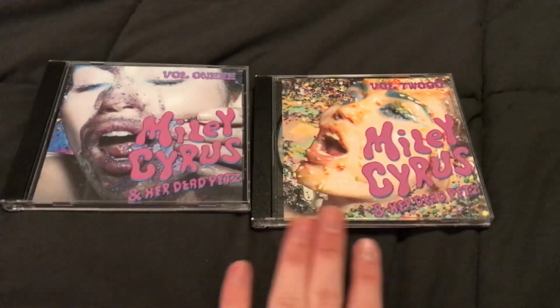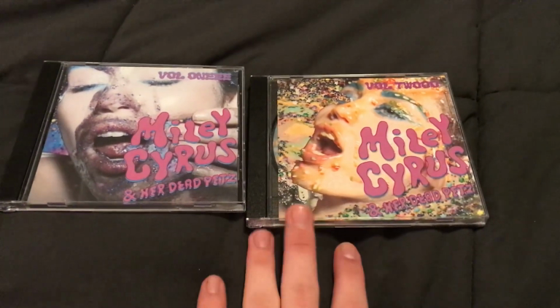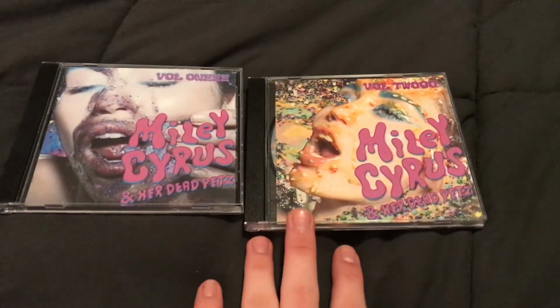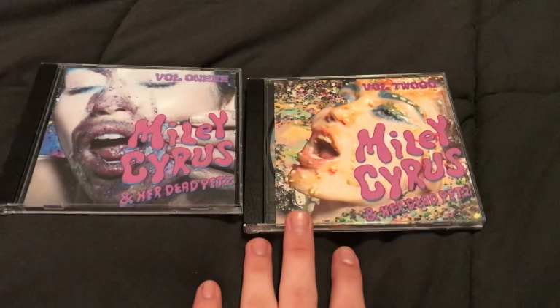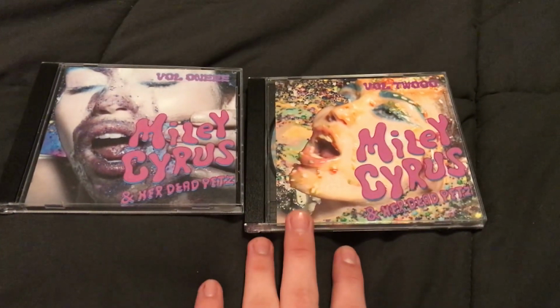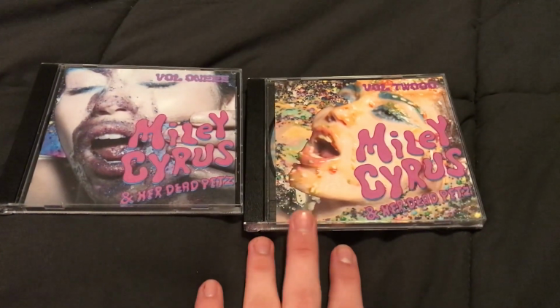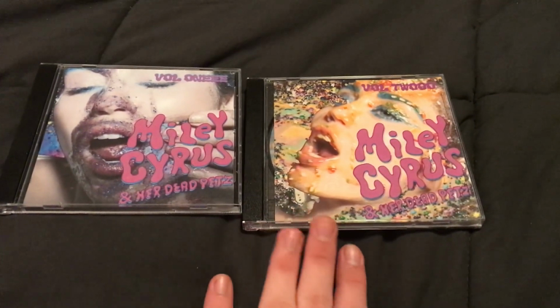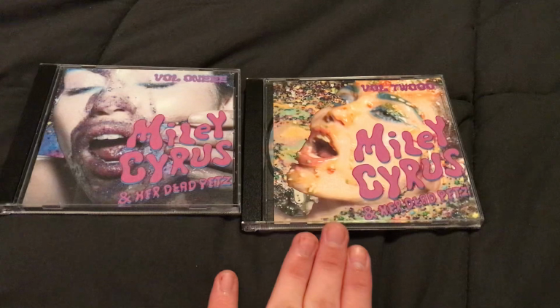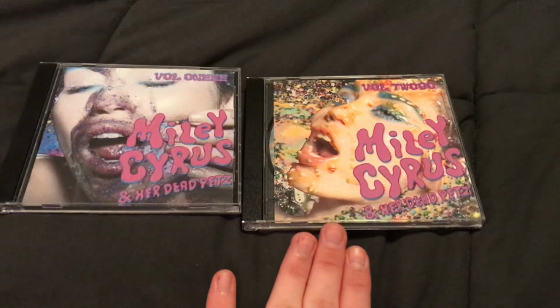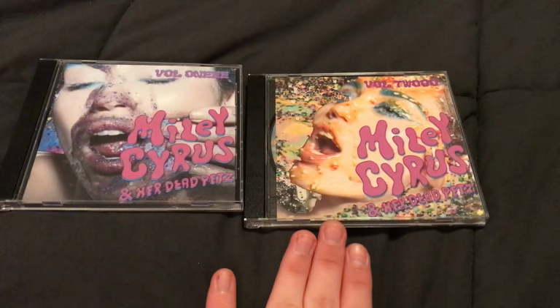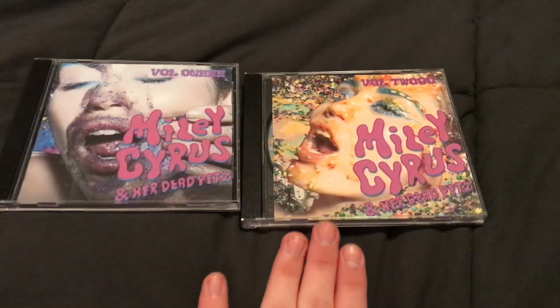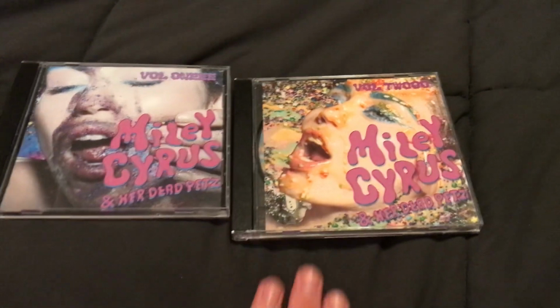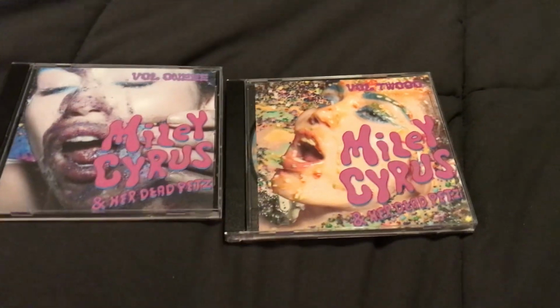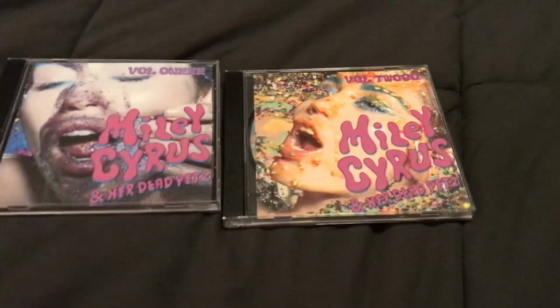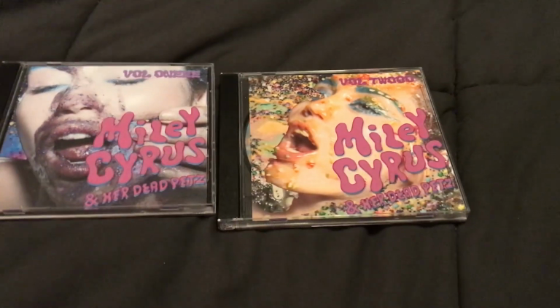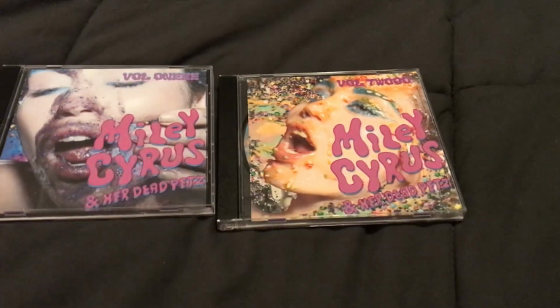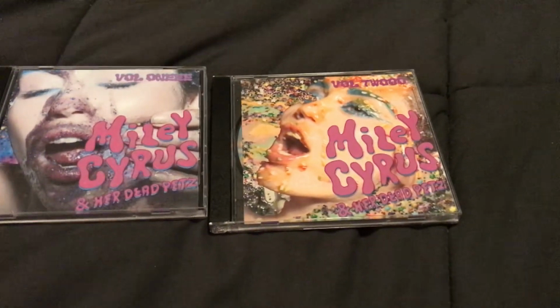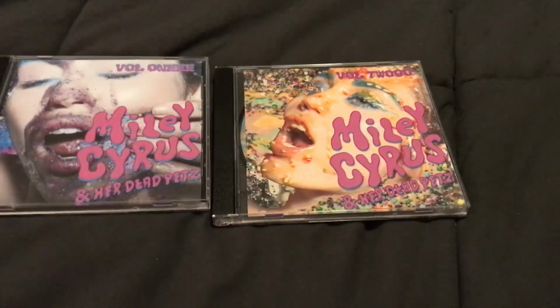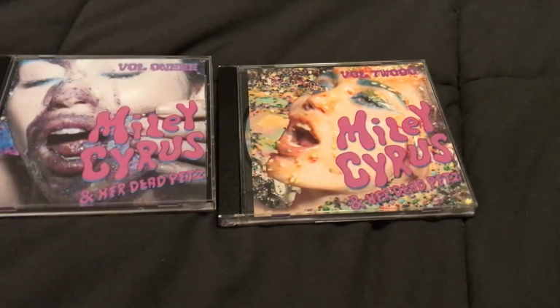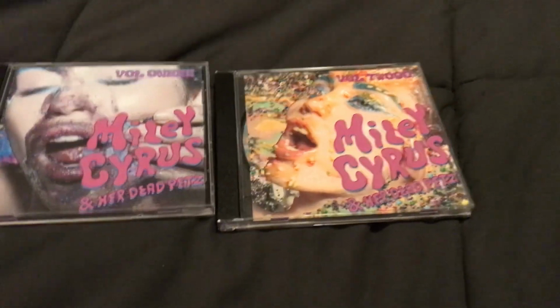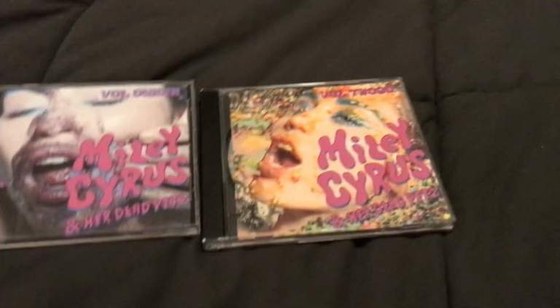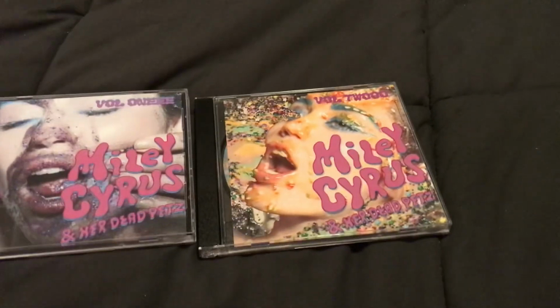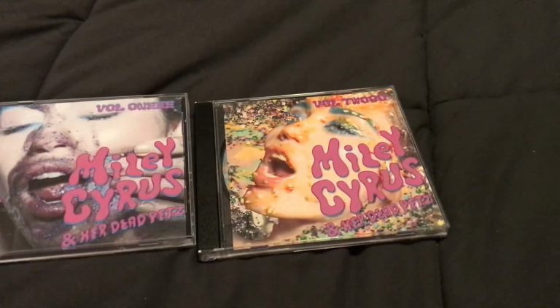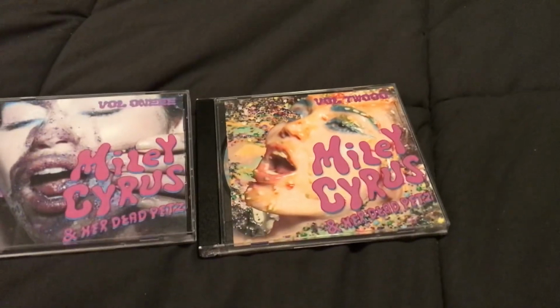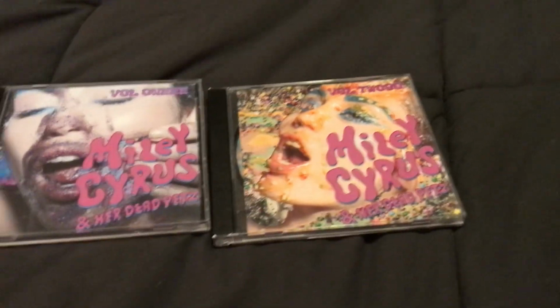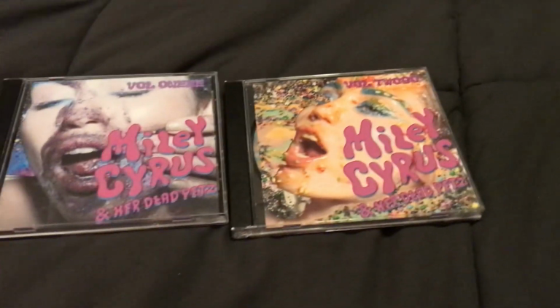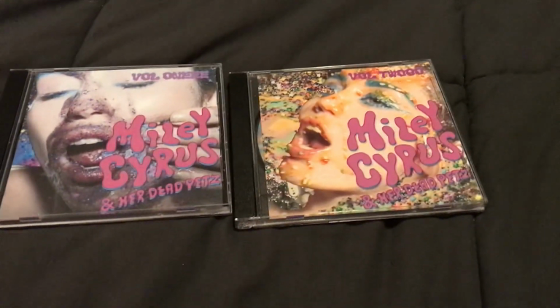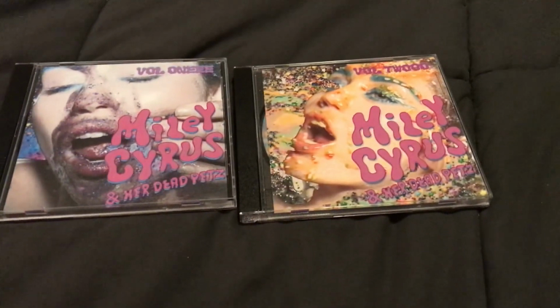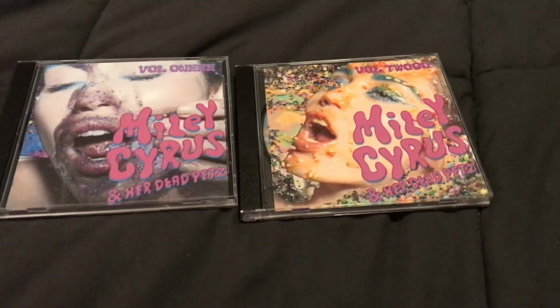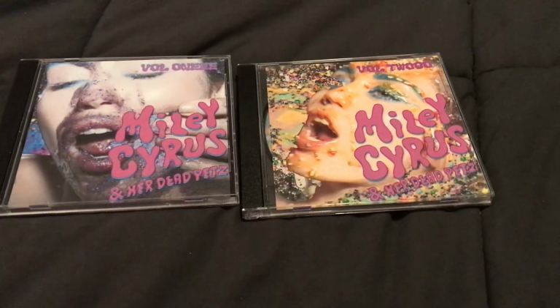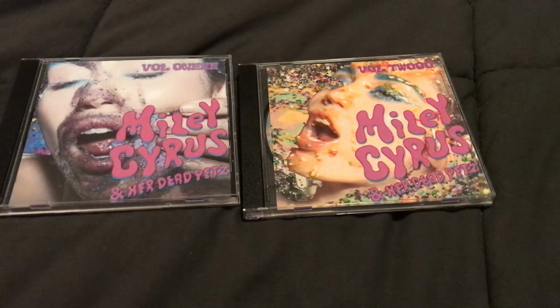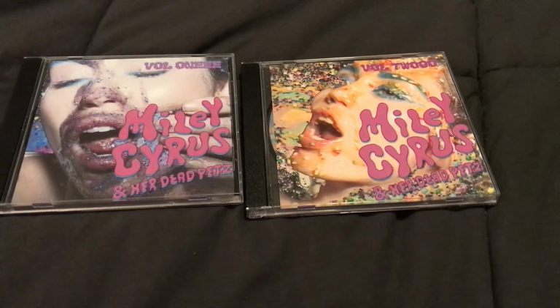I just flipped off this camera, I'm sorry. But it's 23 tracks long, so I just made like two volumes, if you will.